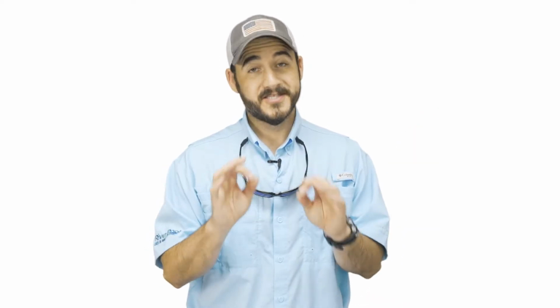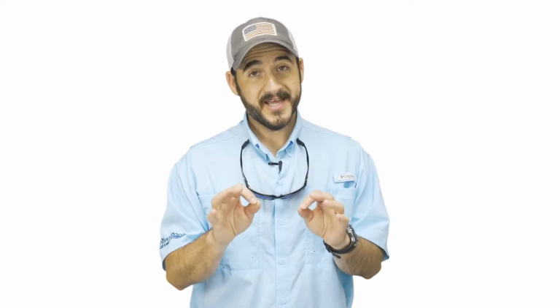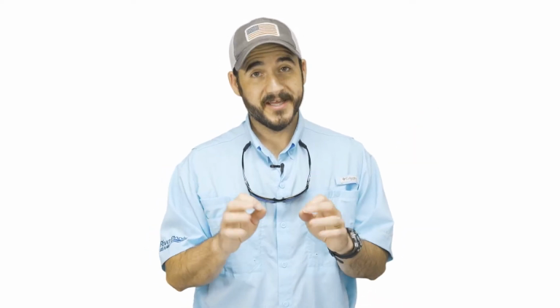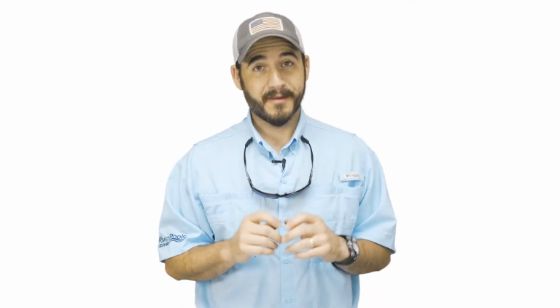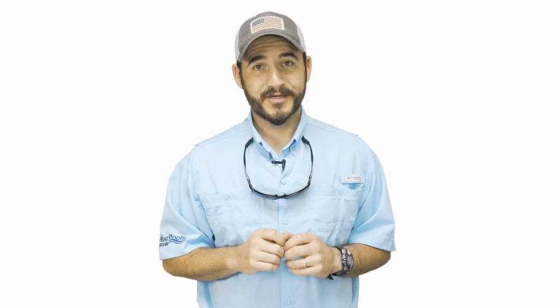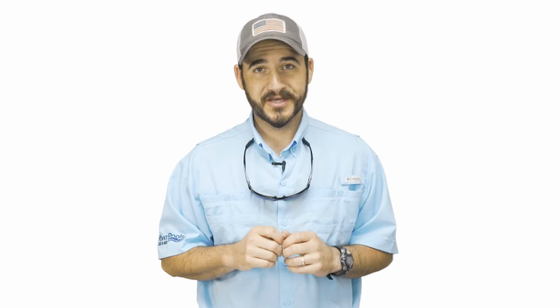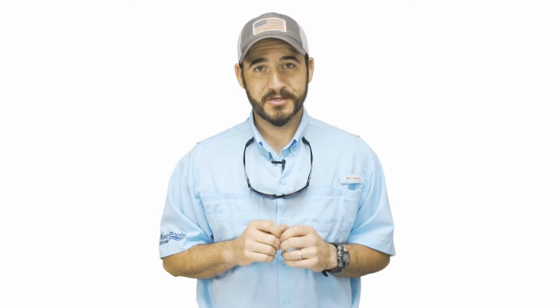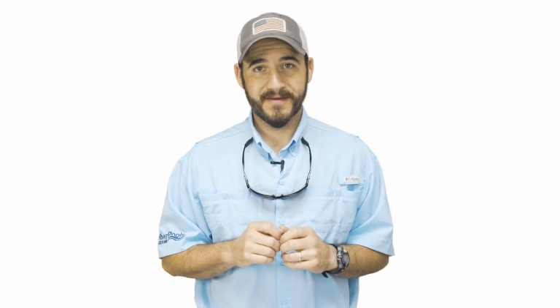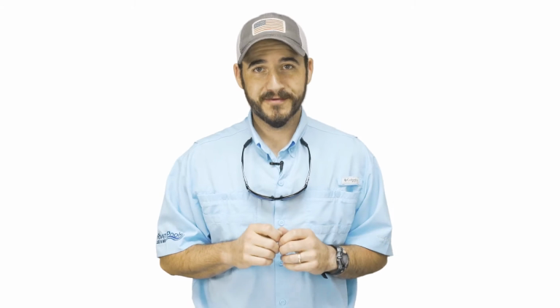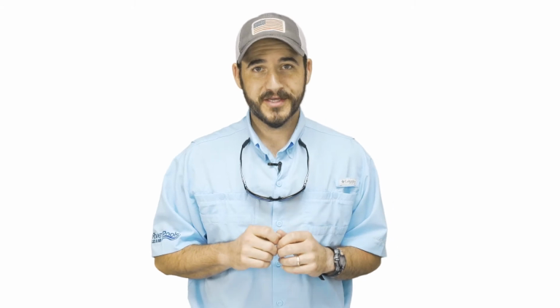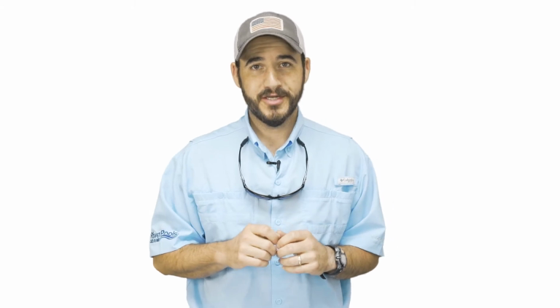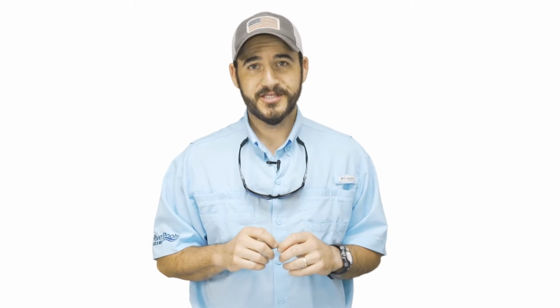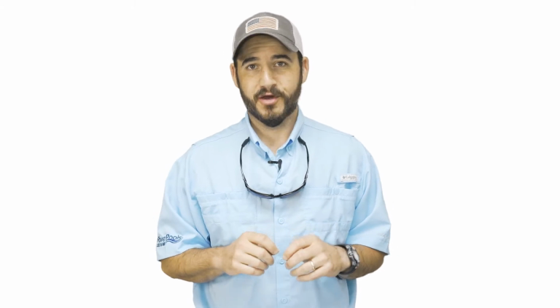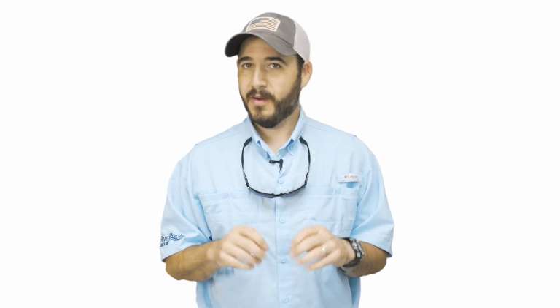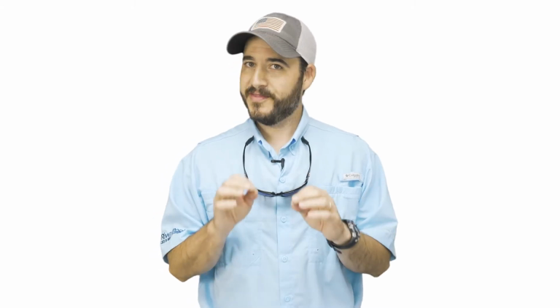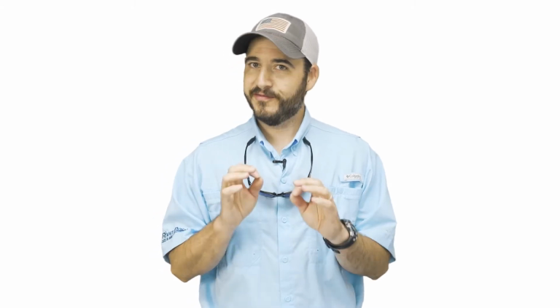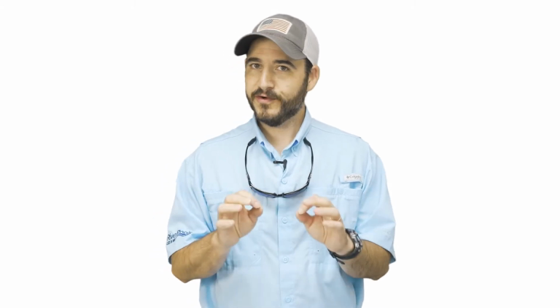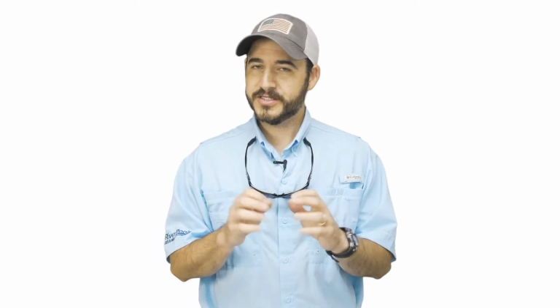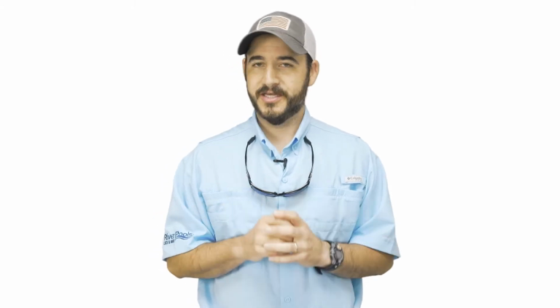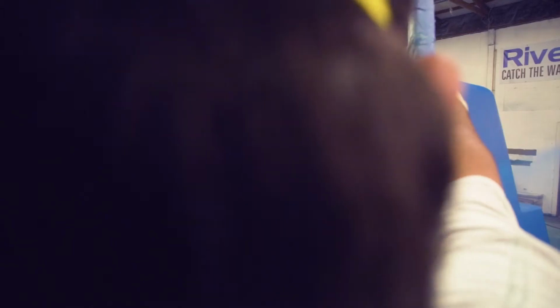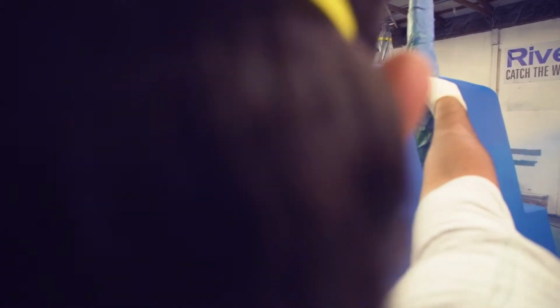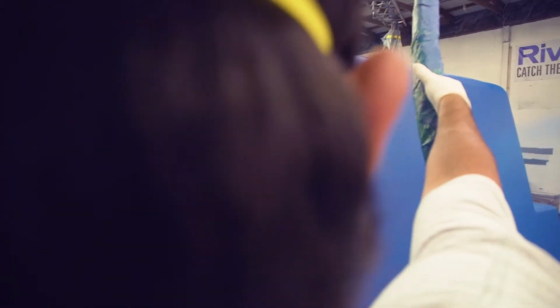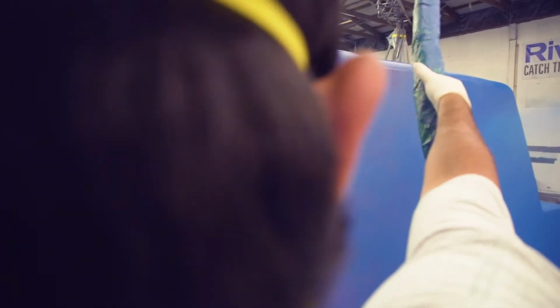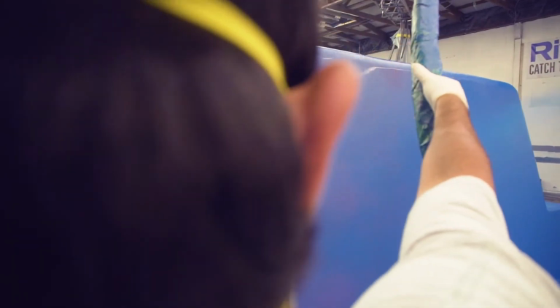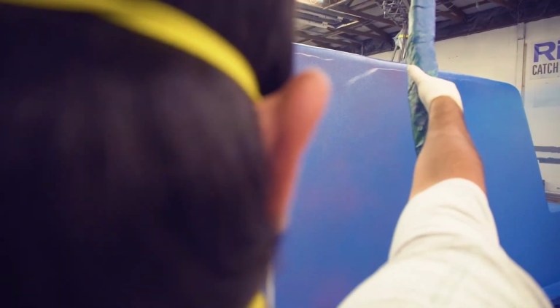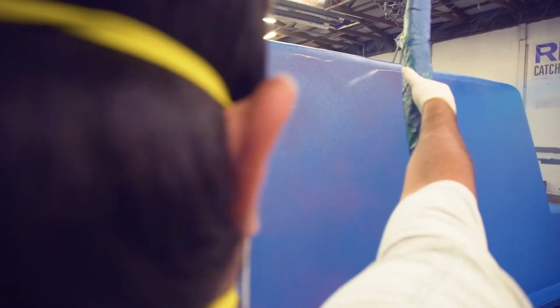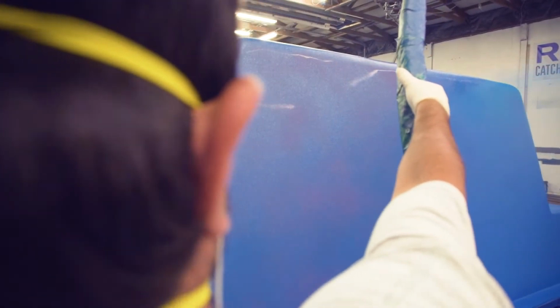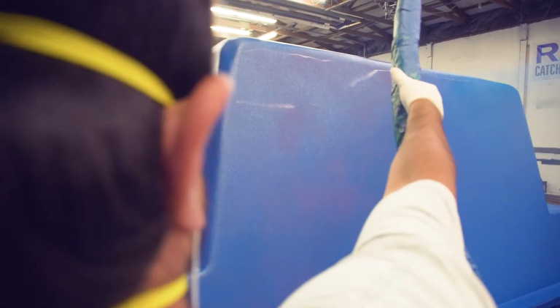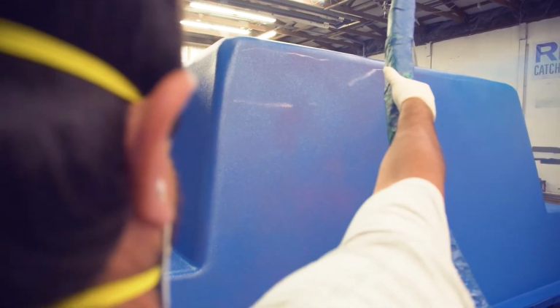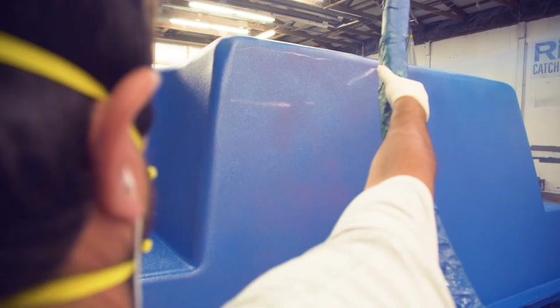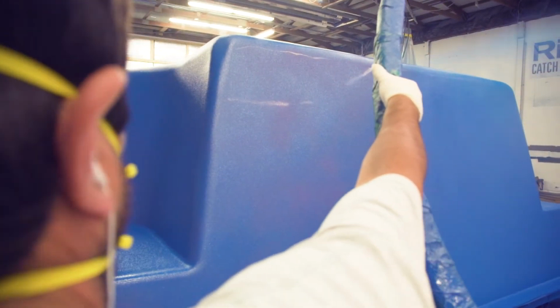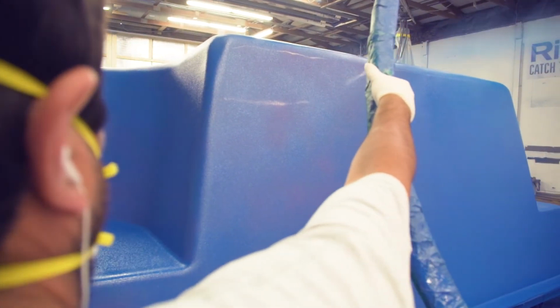Today I'm going to tell you everything you need to know about the first layer of your fiberglass pool: gel coat.